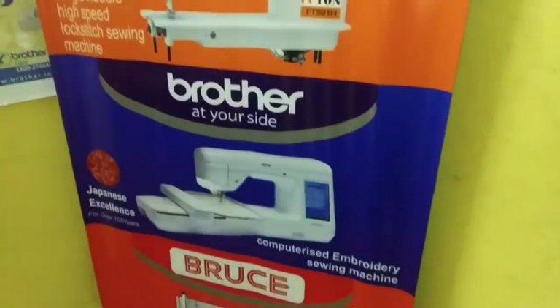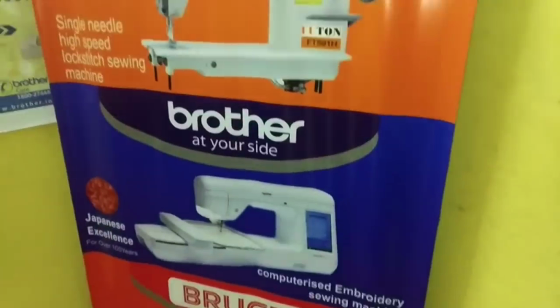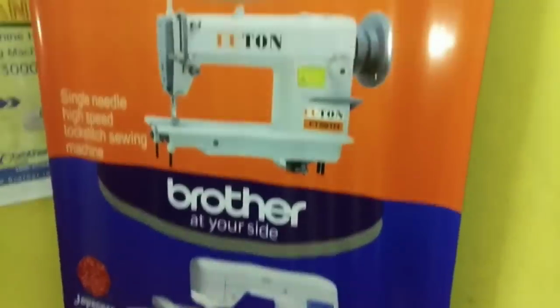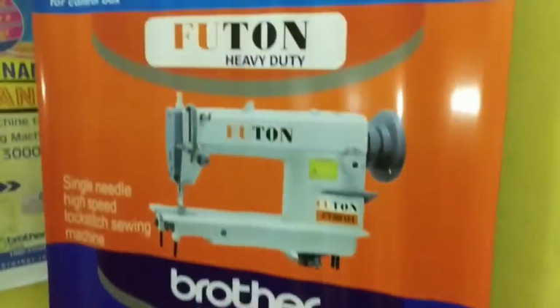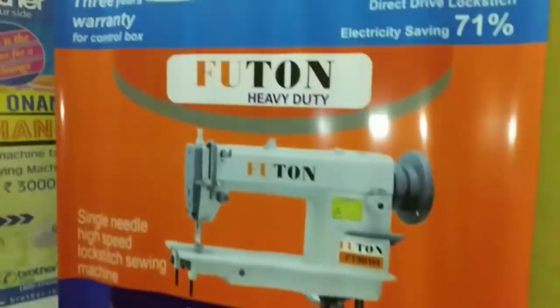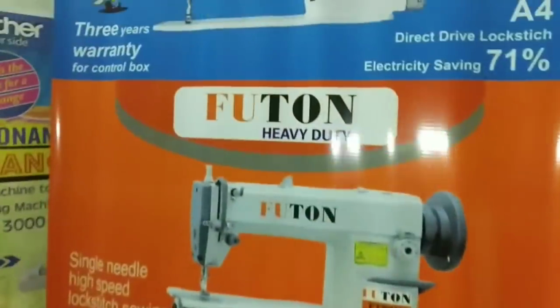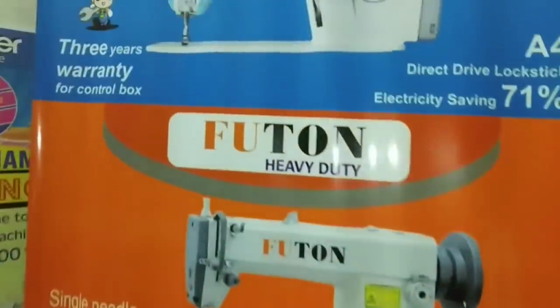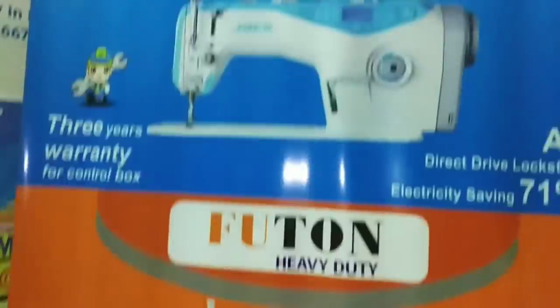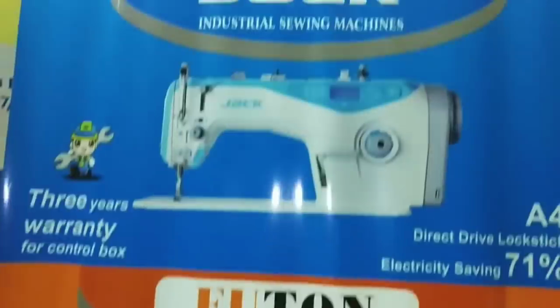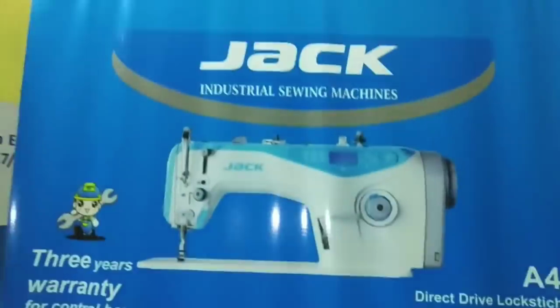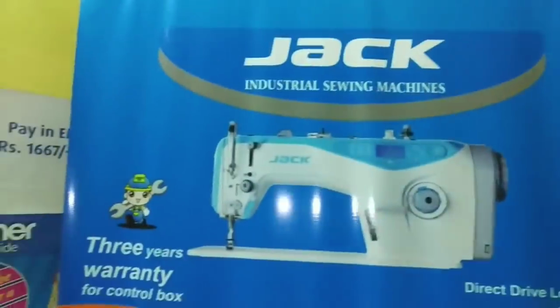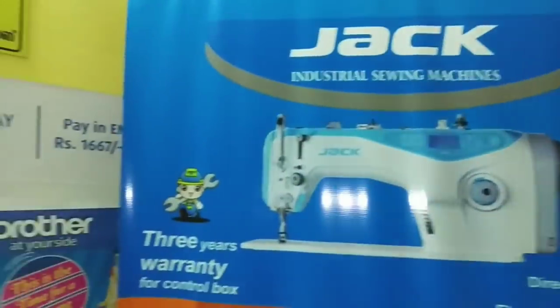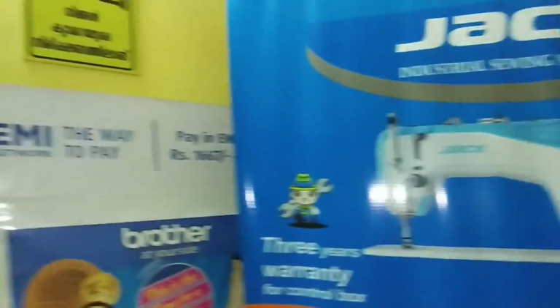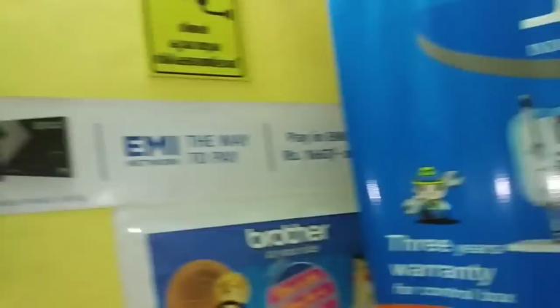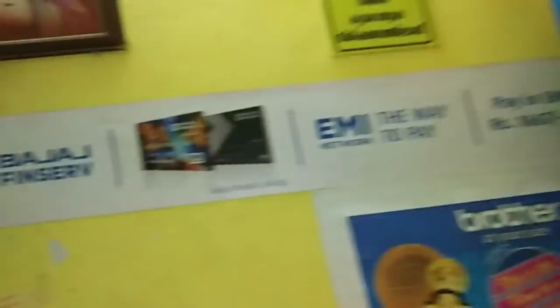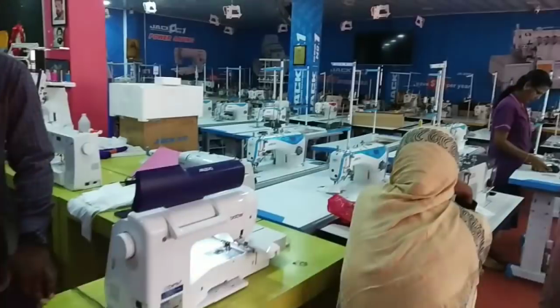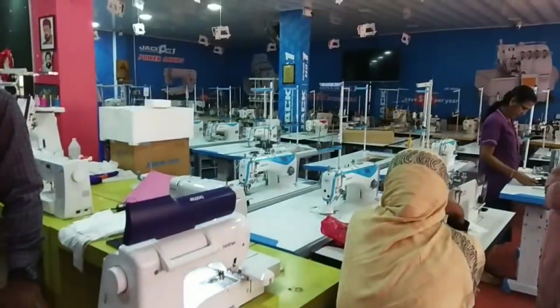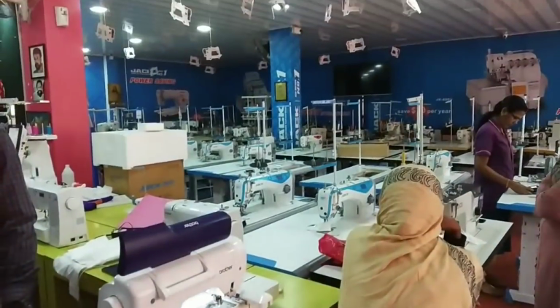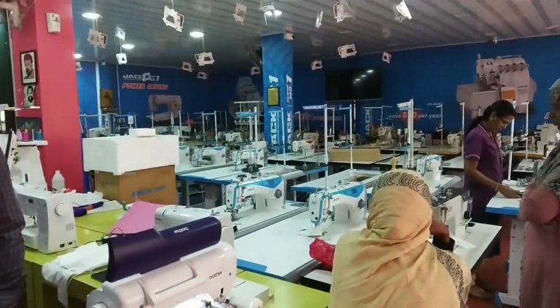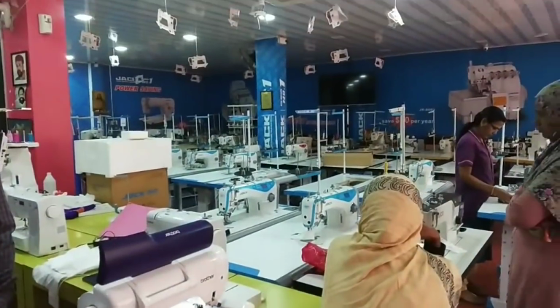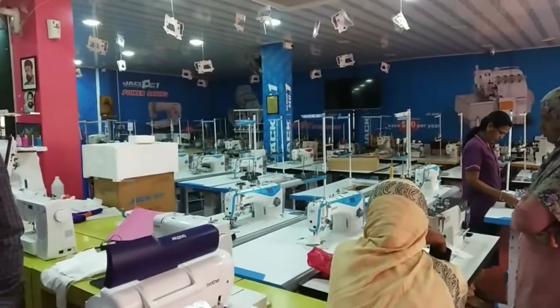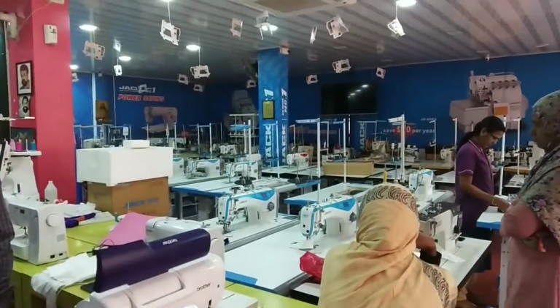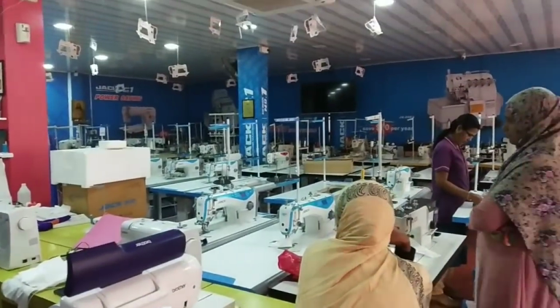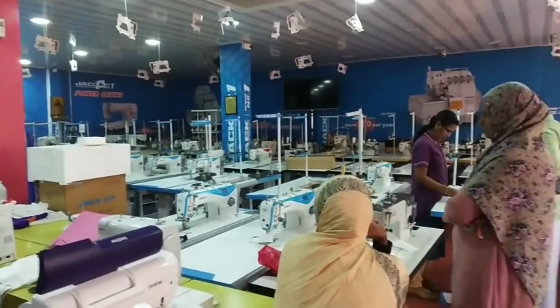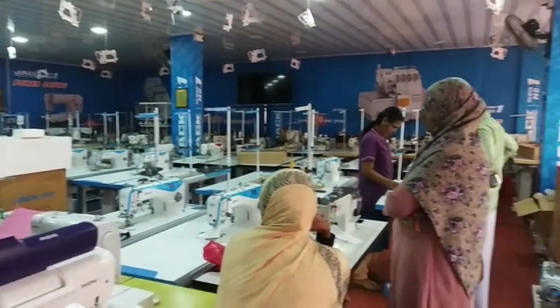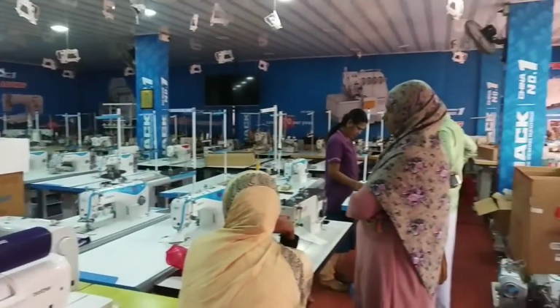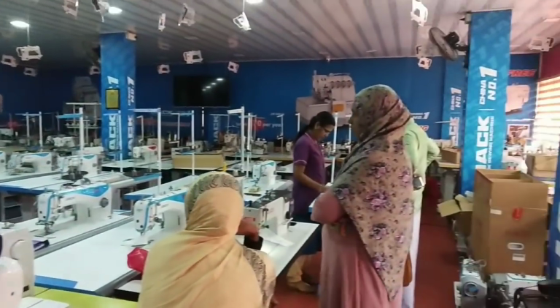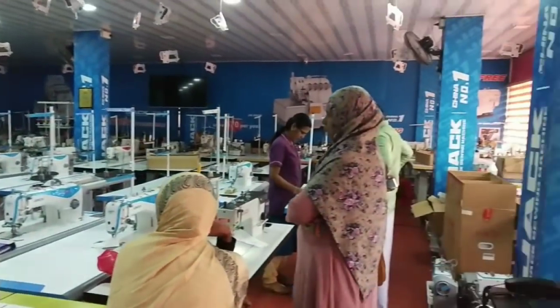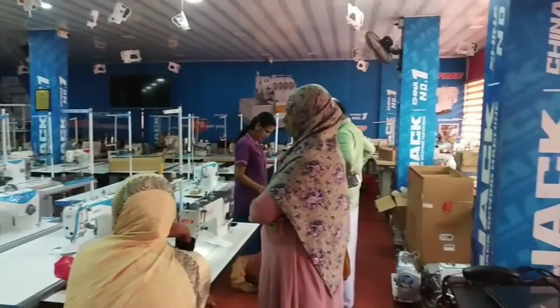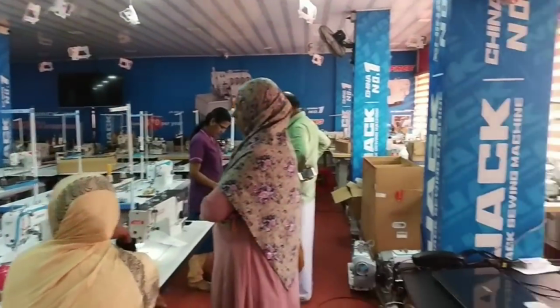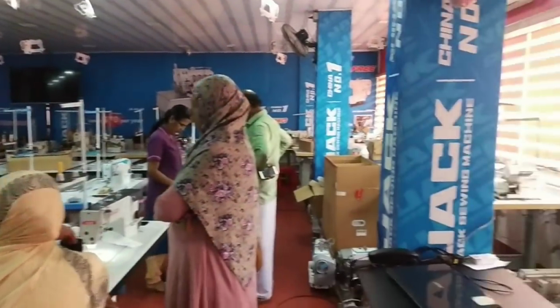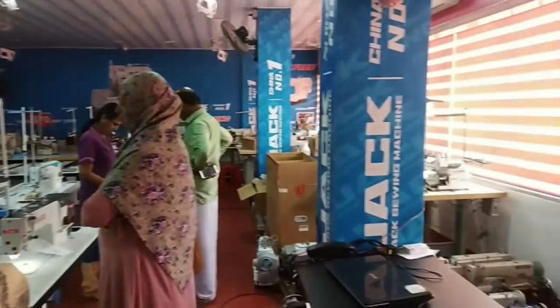Hi friends, welcome to our channel. Now, we are going to show the swimming machine in Casey Pappu Suns.